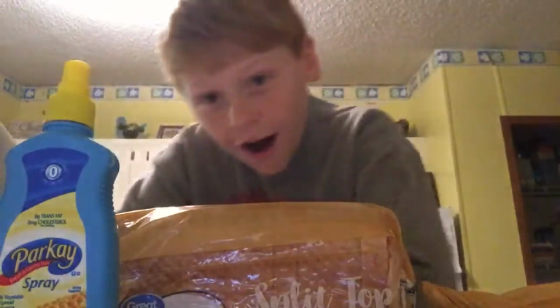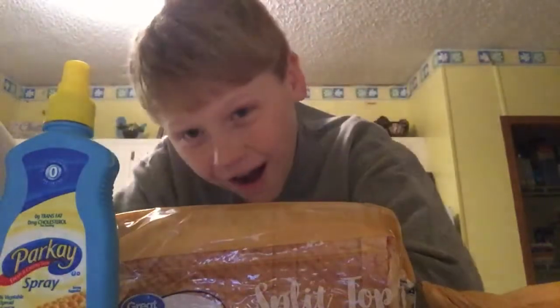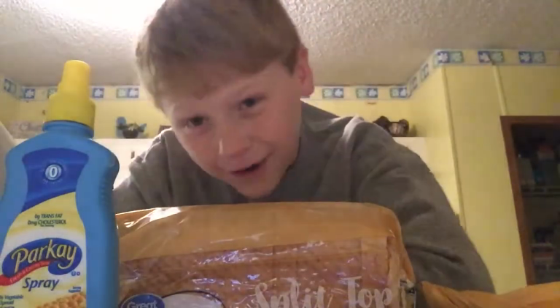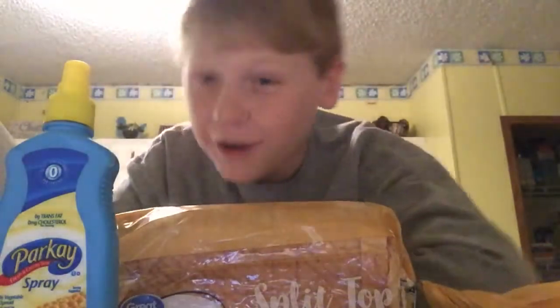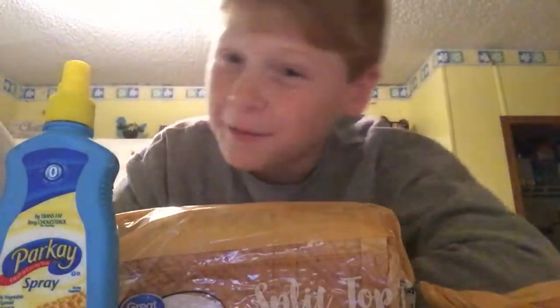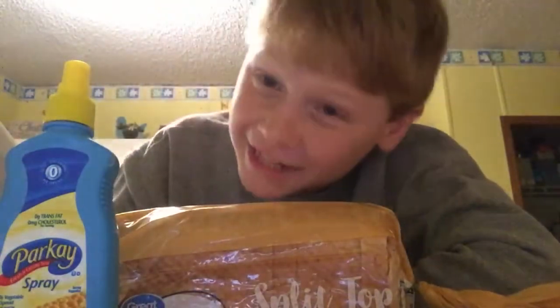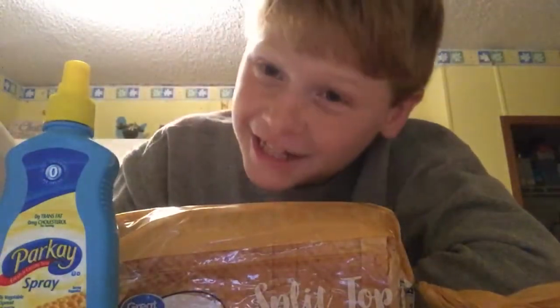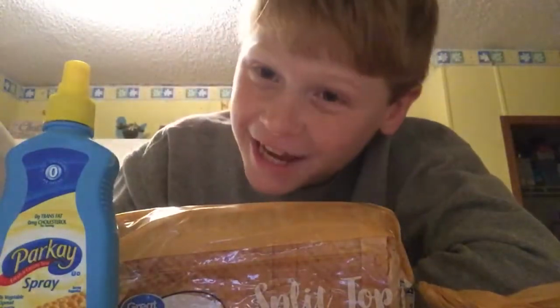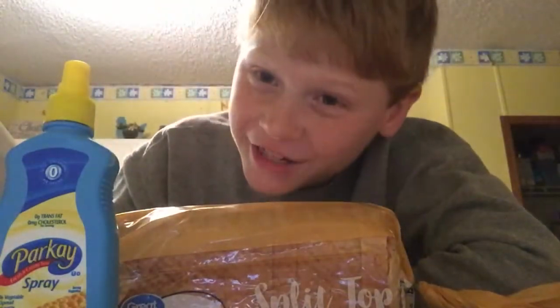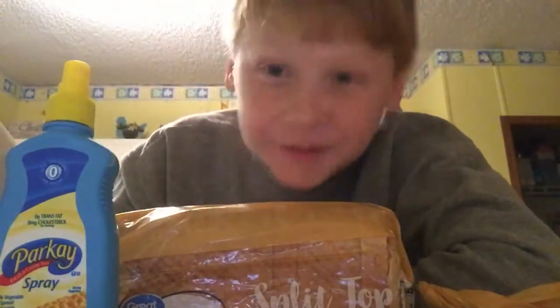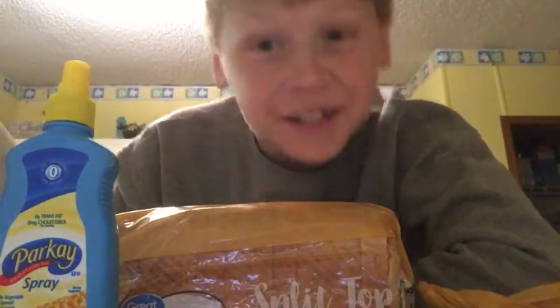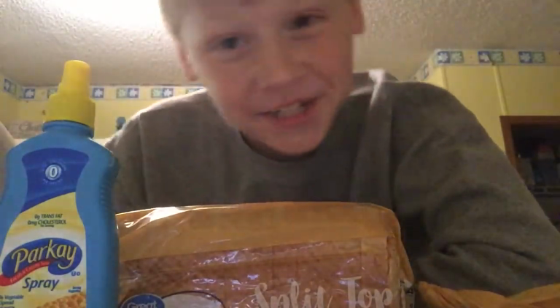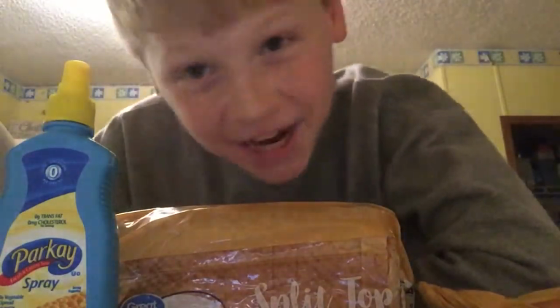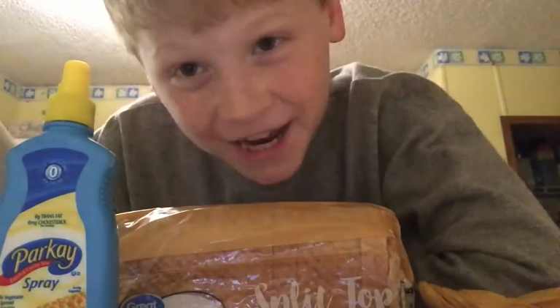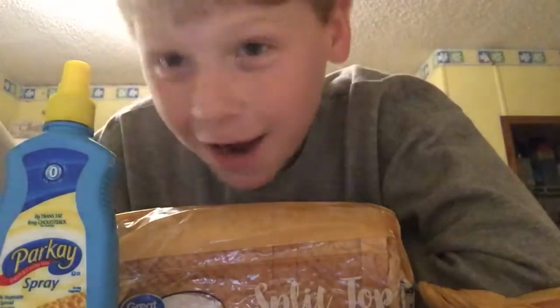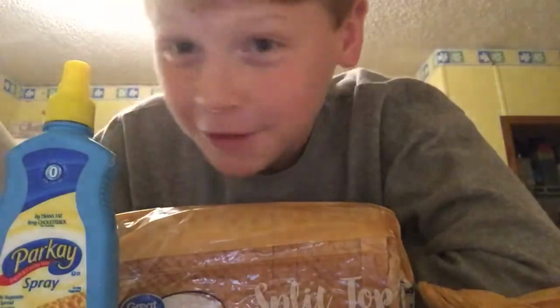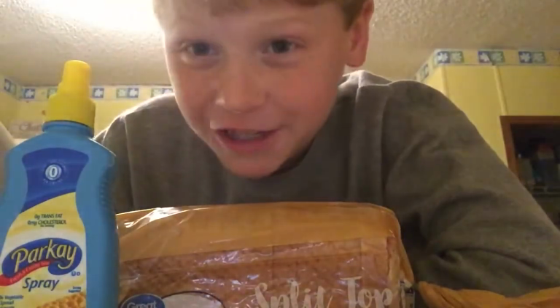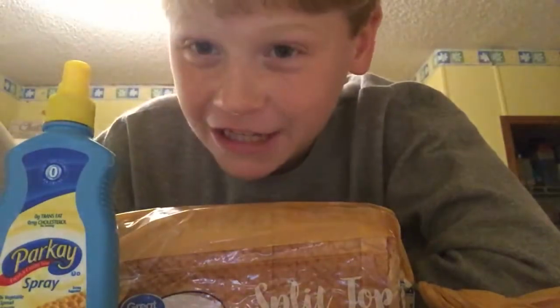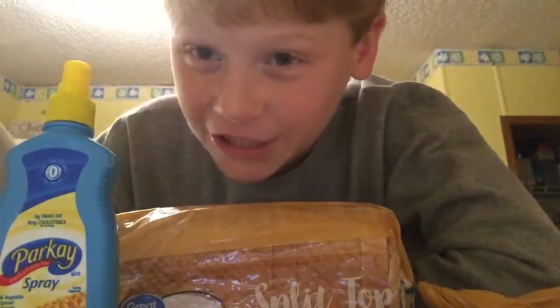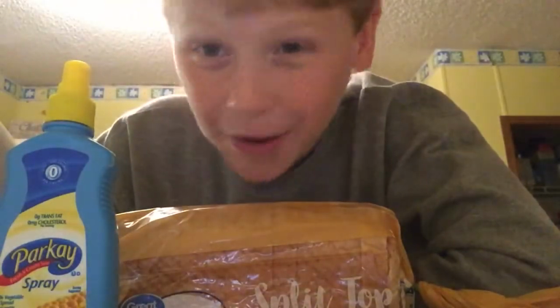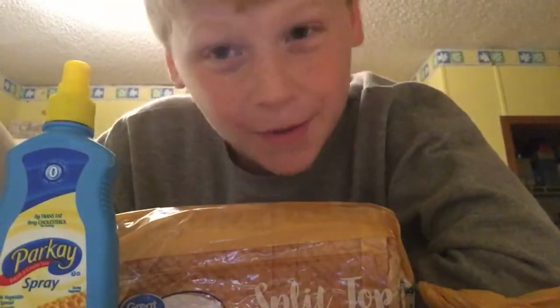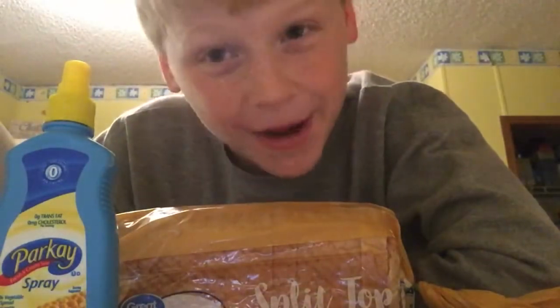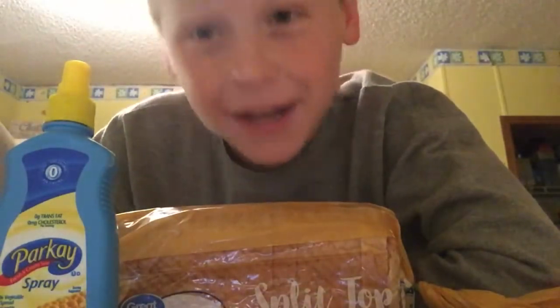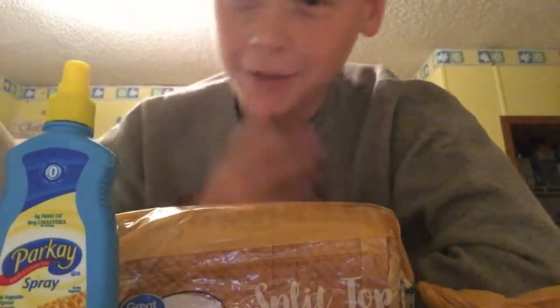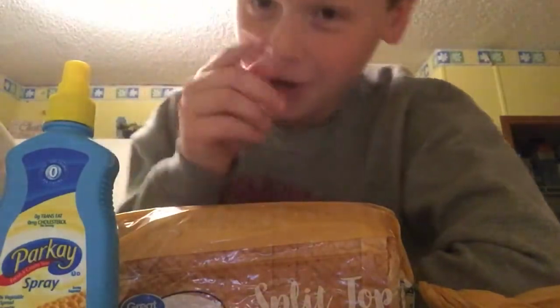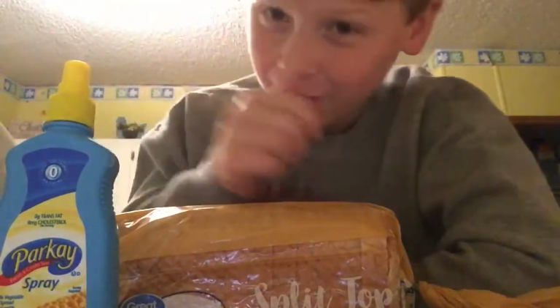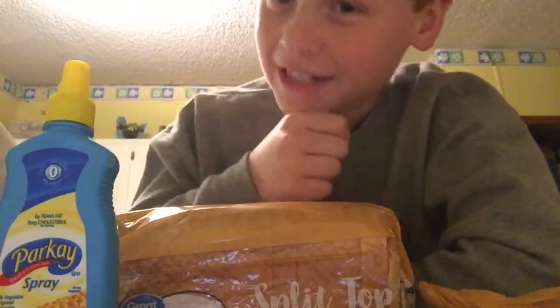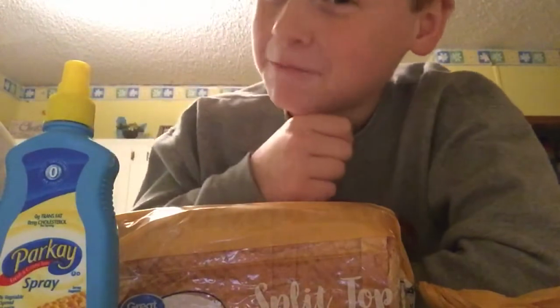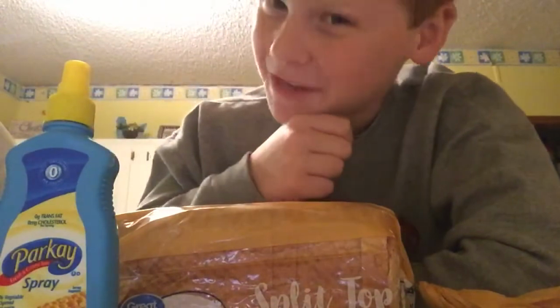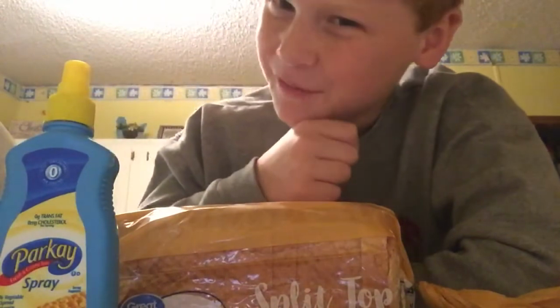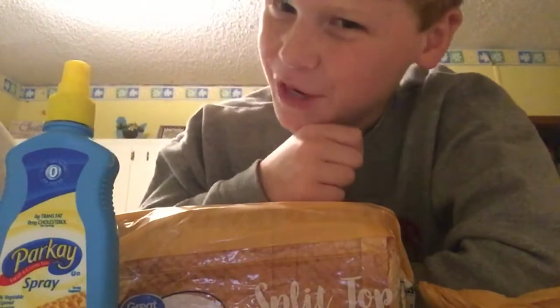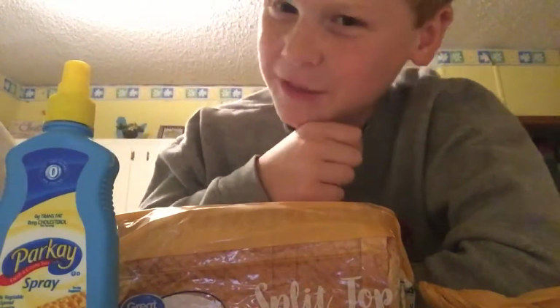Hi! Welcome to Seth's Kitchen. Today I'm going to teach you how to make the perfect piece of toast.